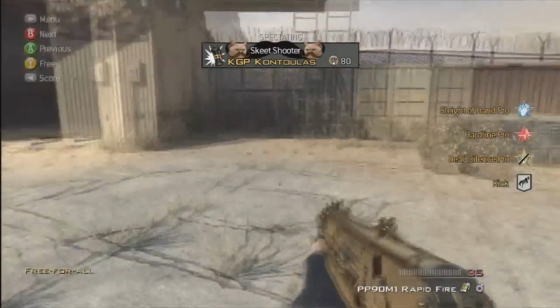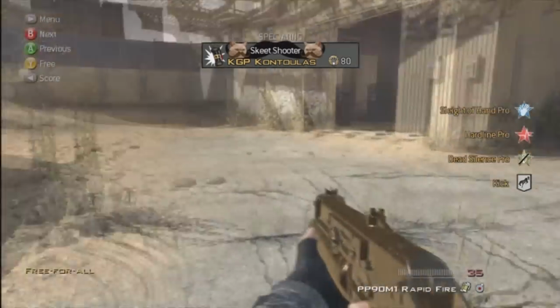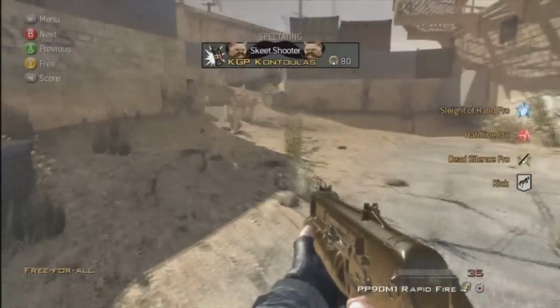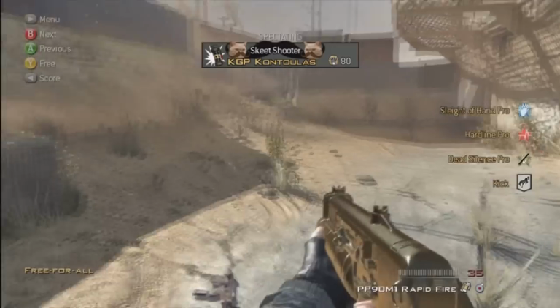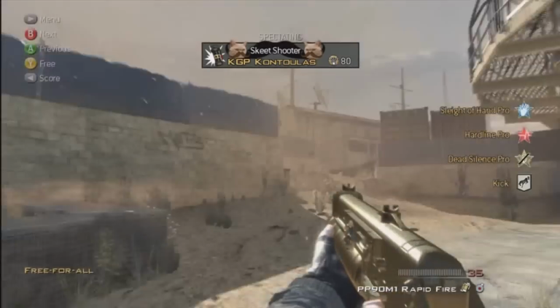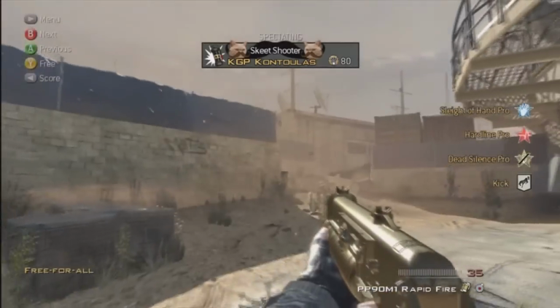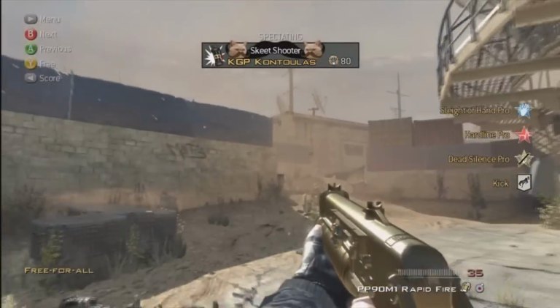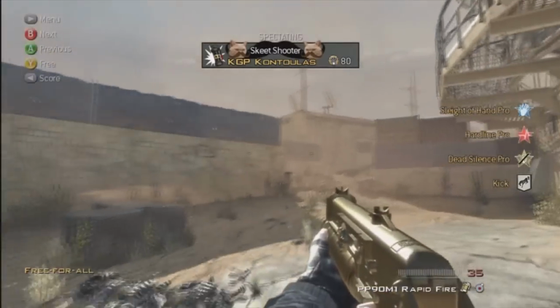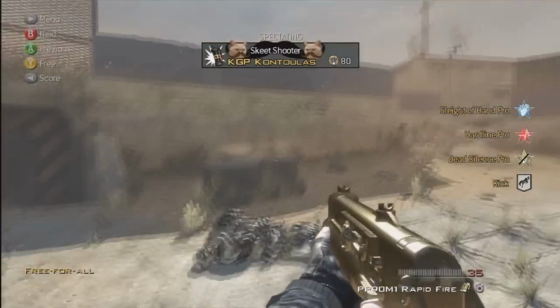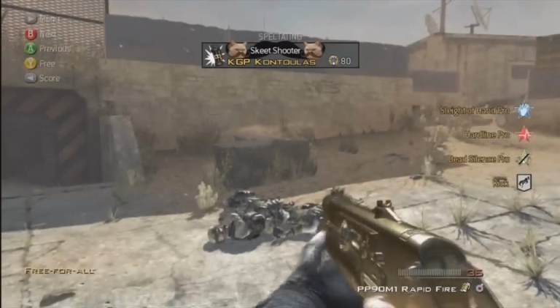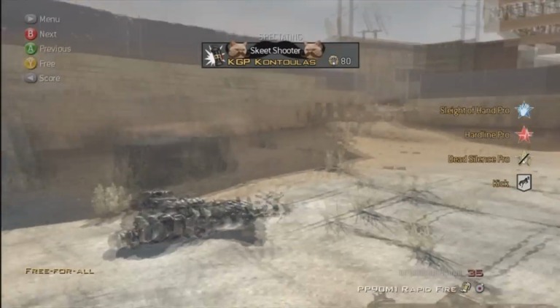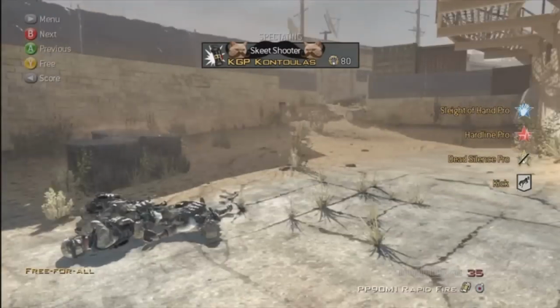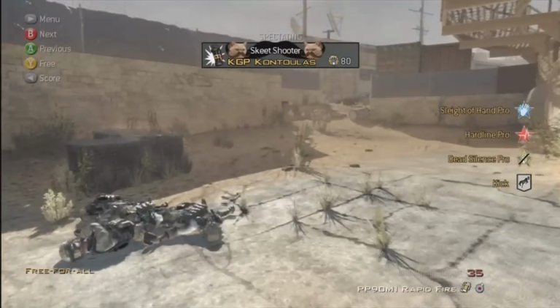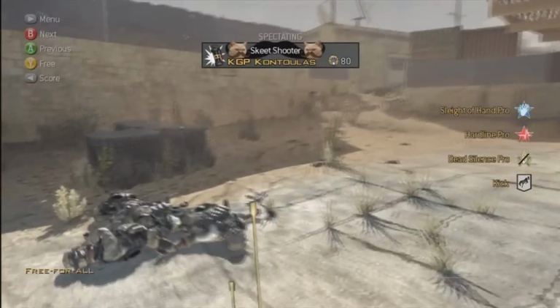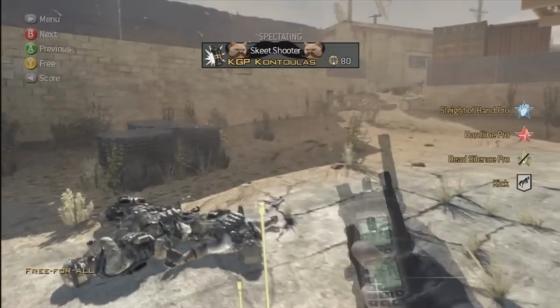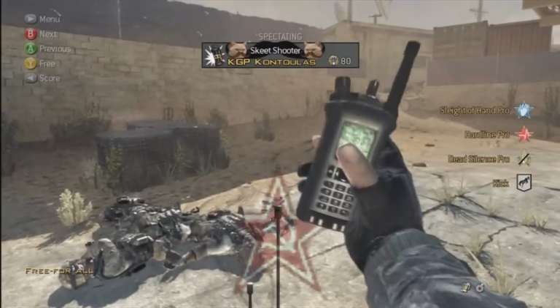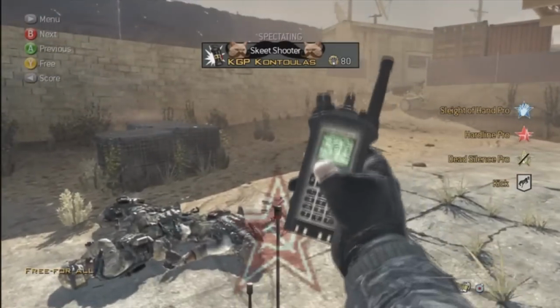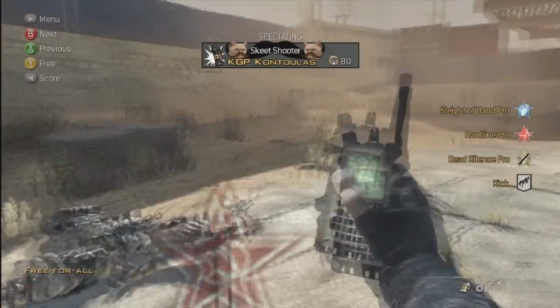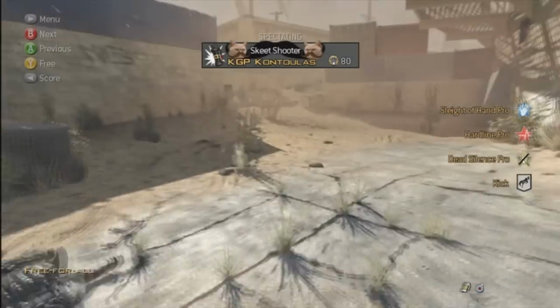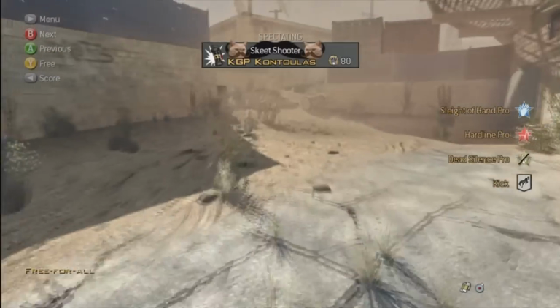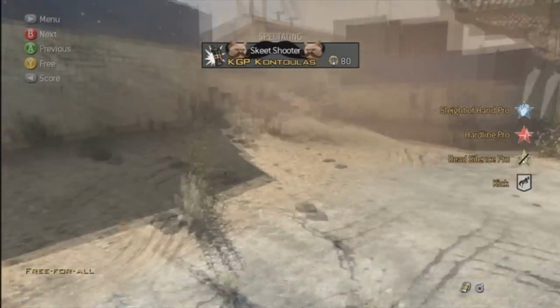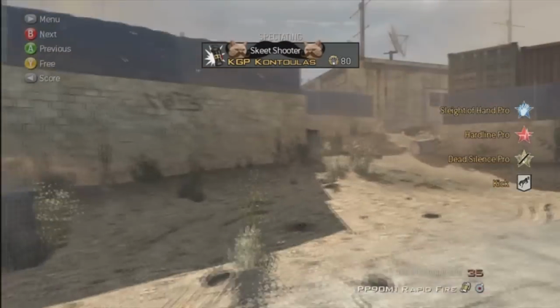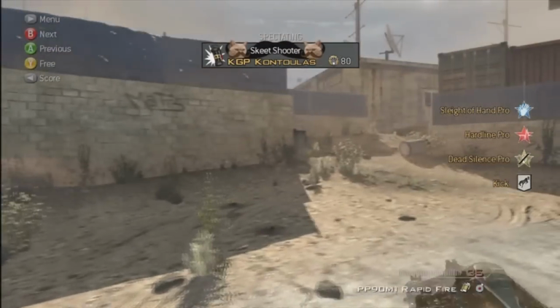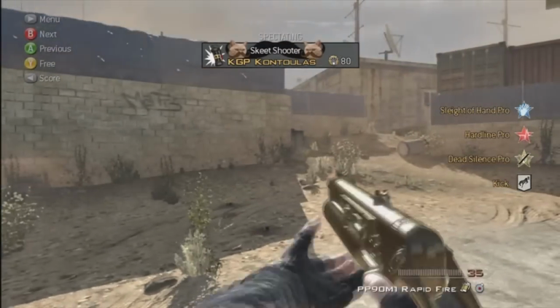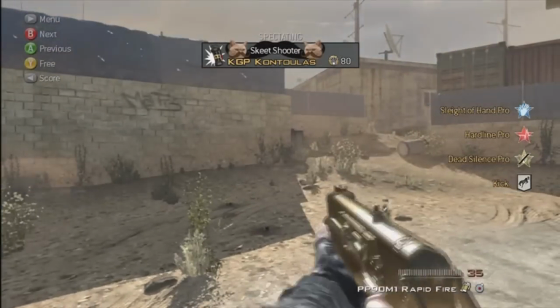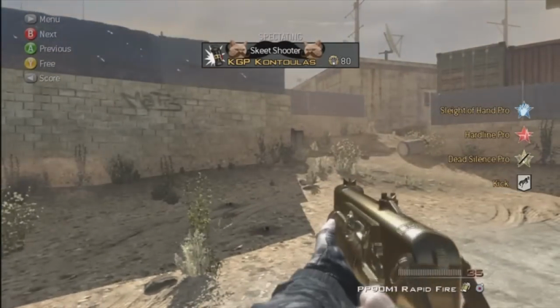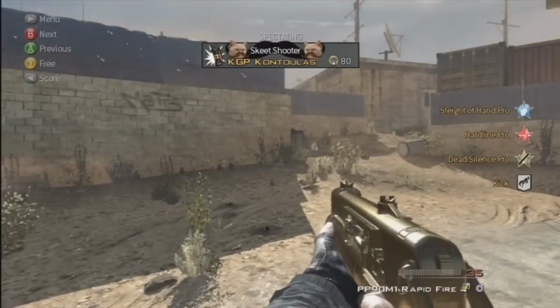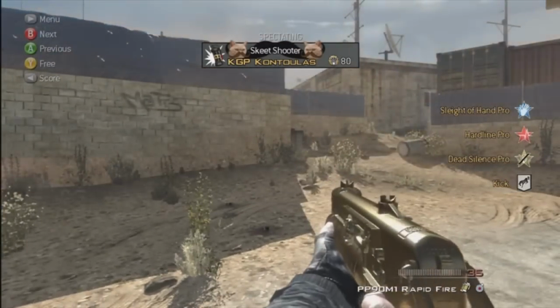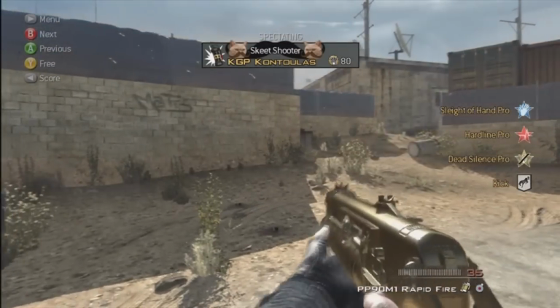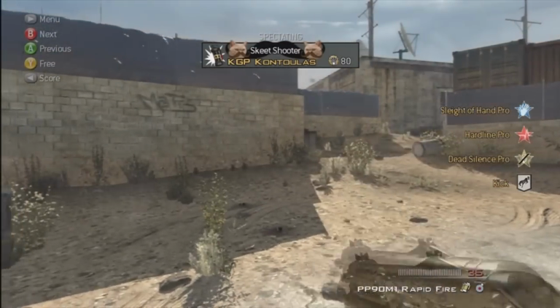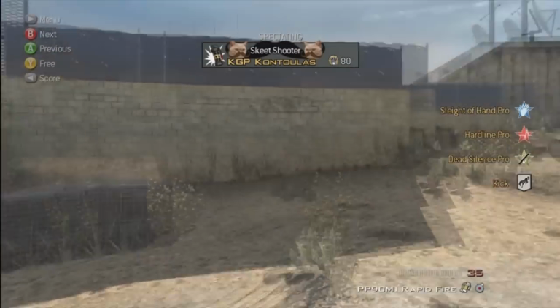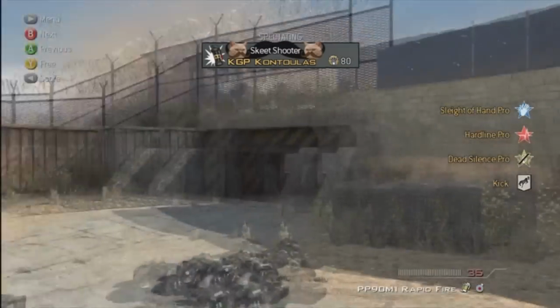I get a Predator Missile and an IMS, which is definitely better than a Sentry Gun.